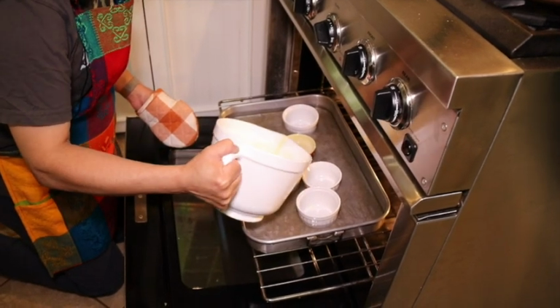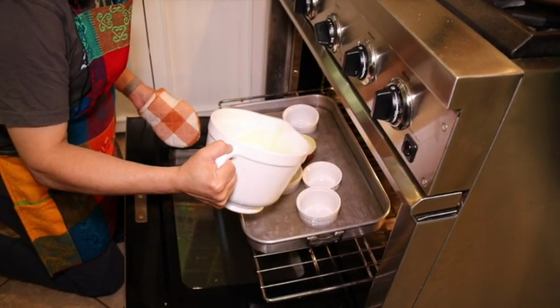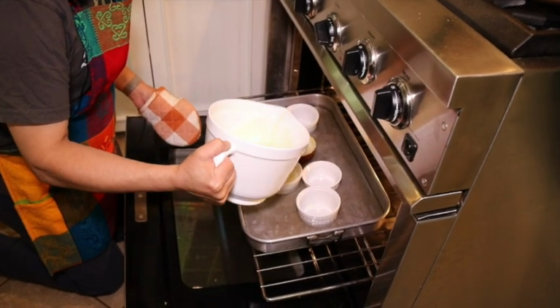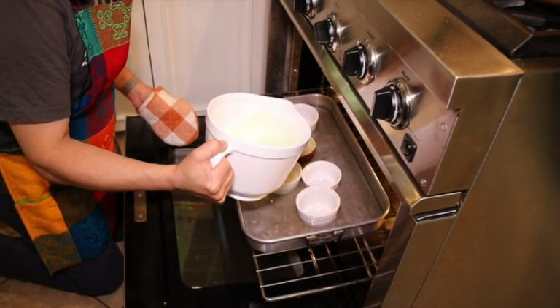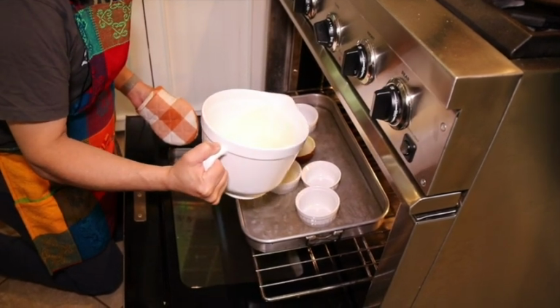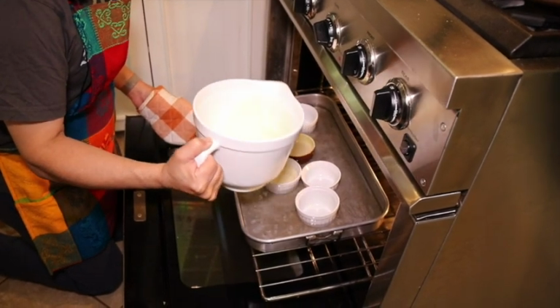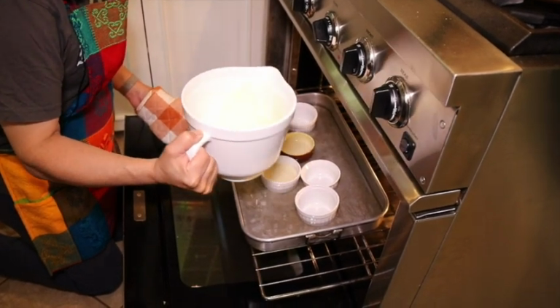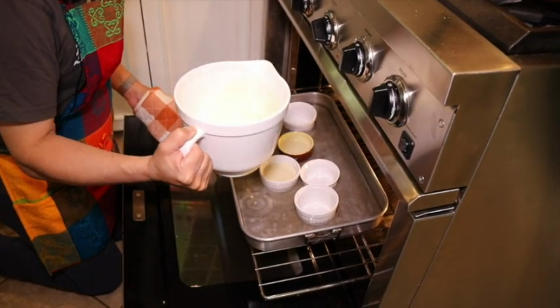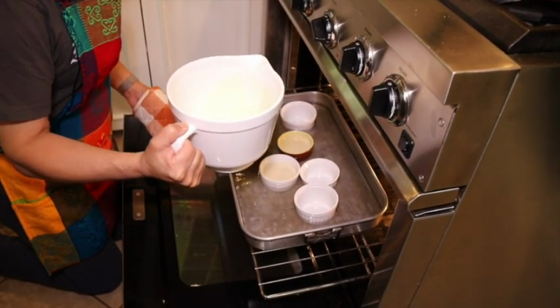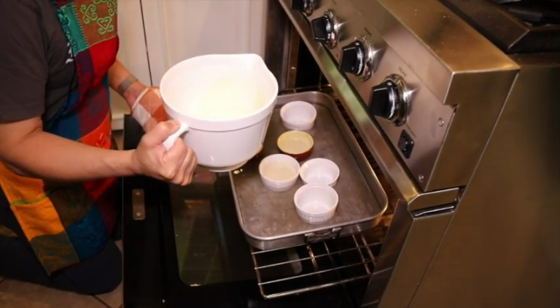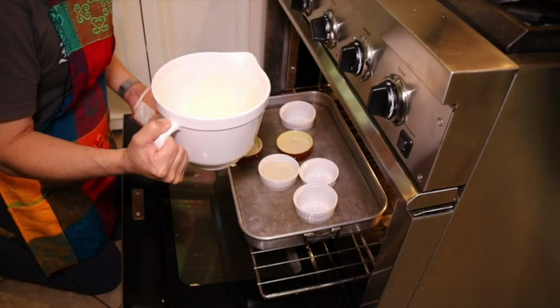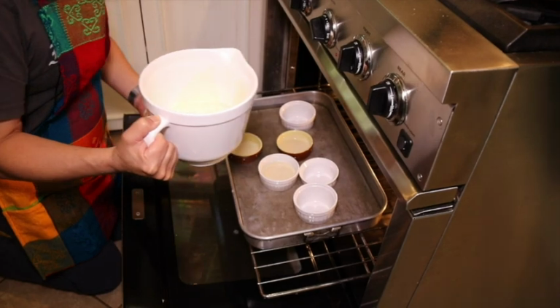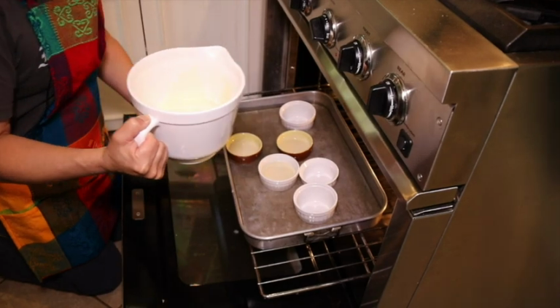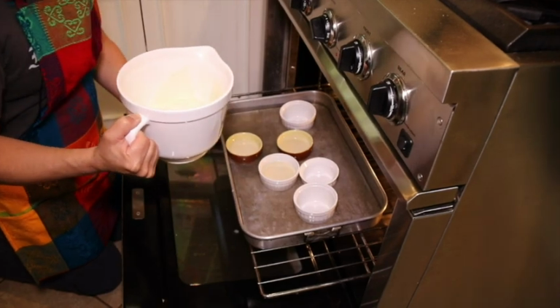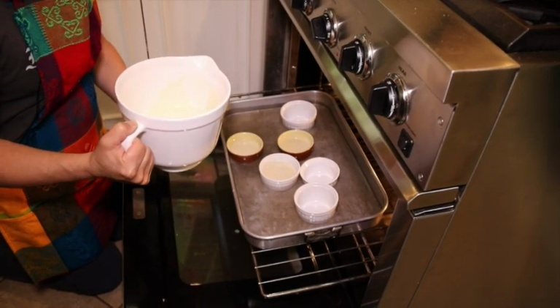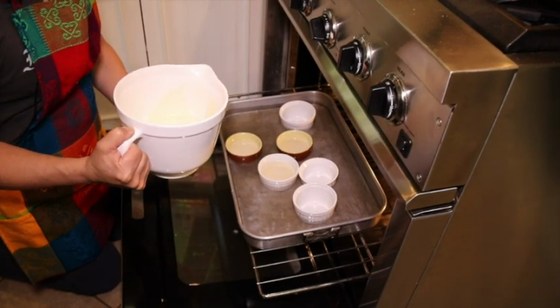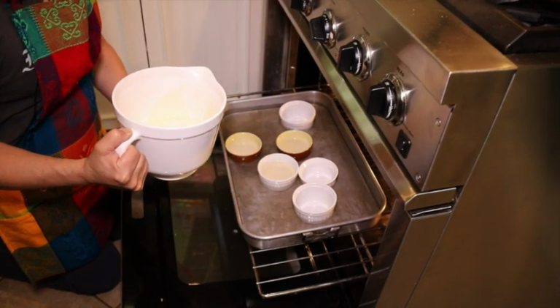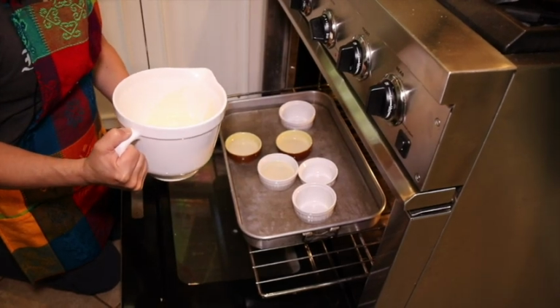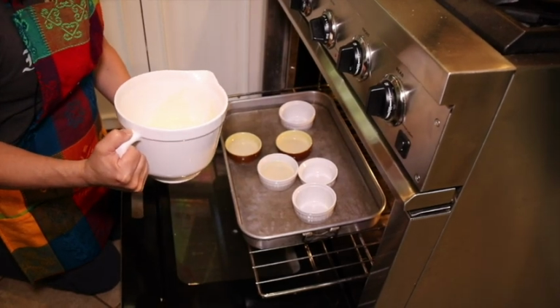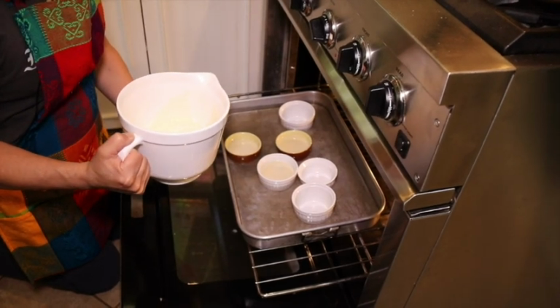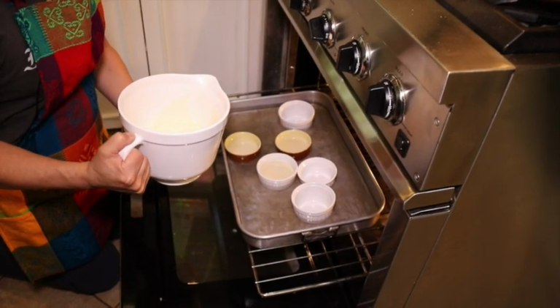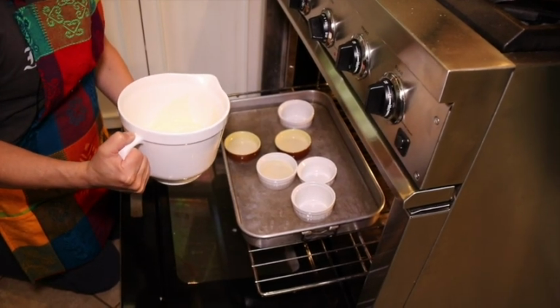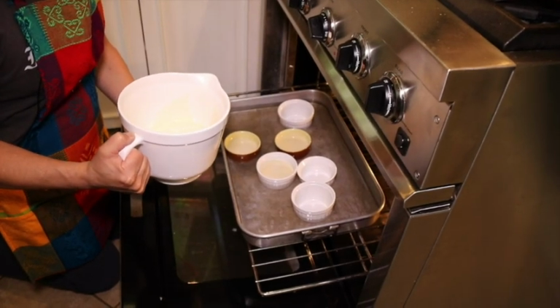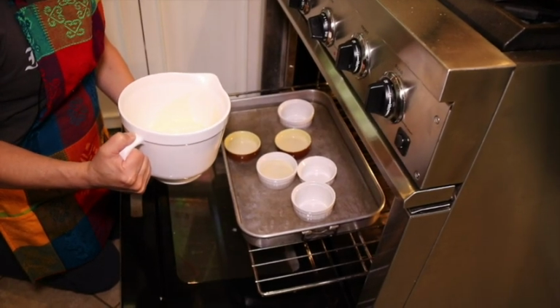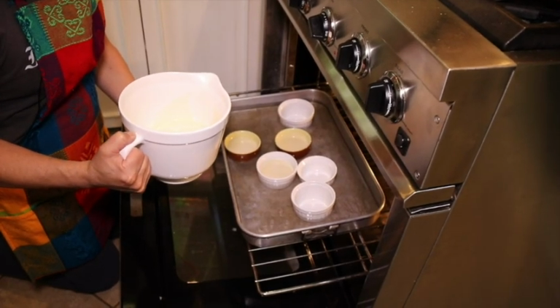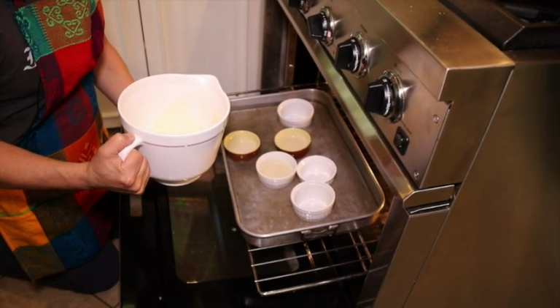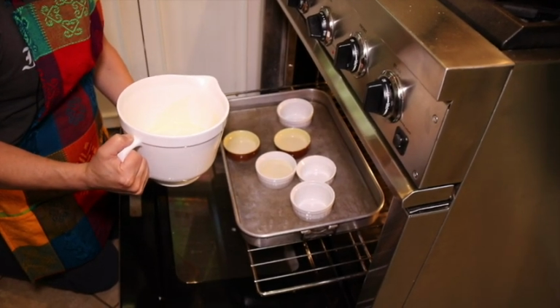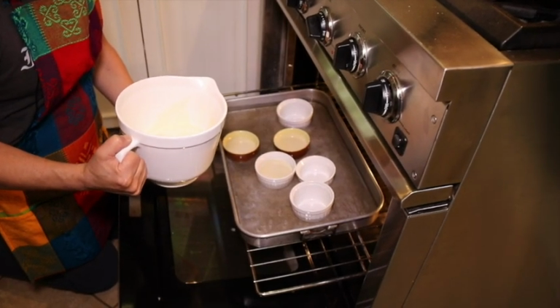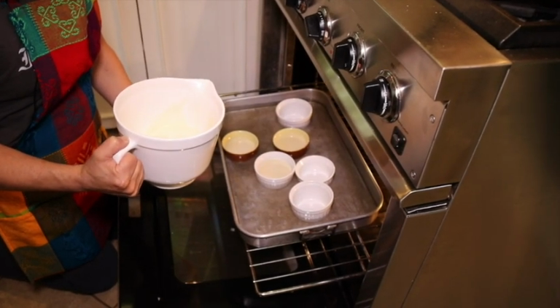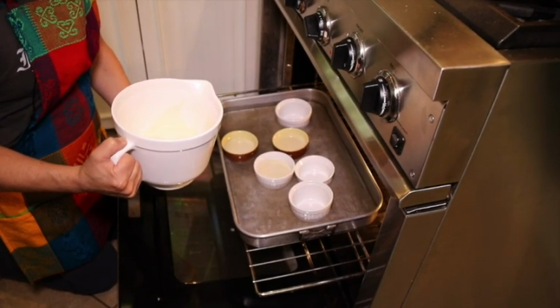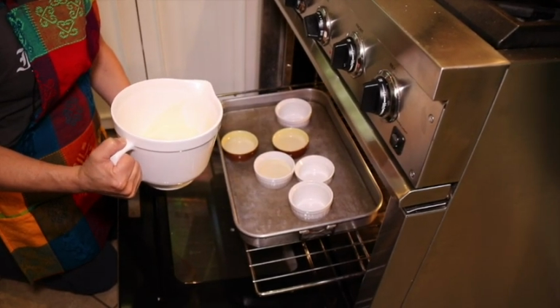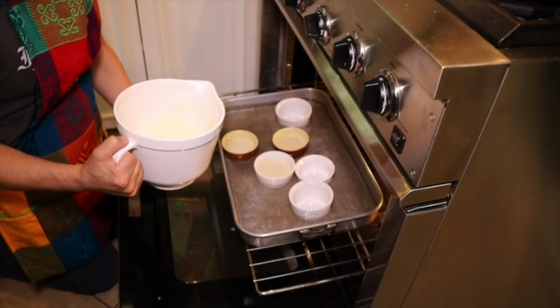Cook them for about 25 to 30 minutes at 375 degrees Fahrenheit.